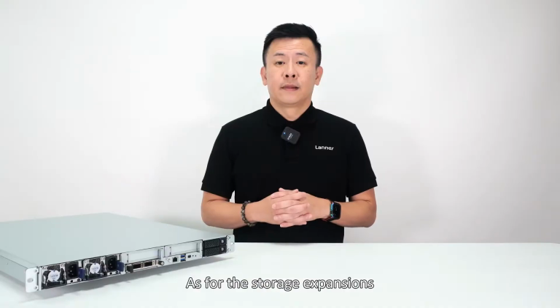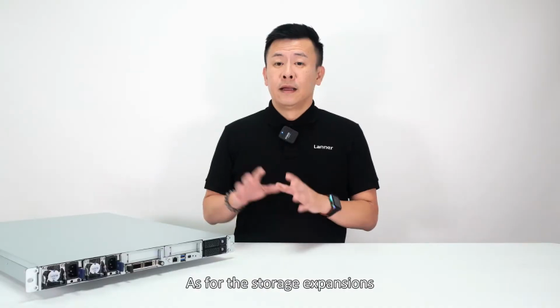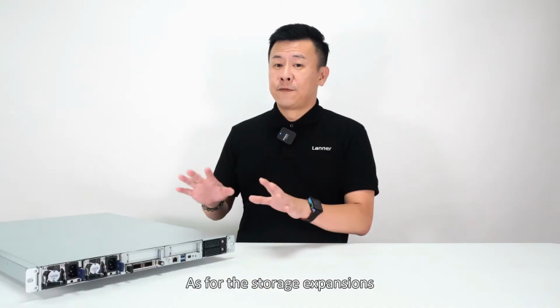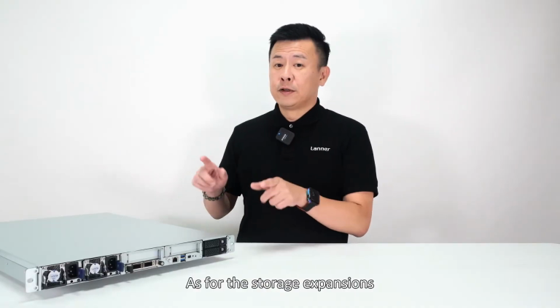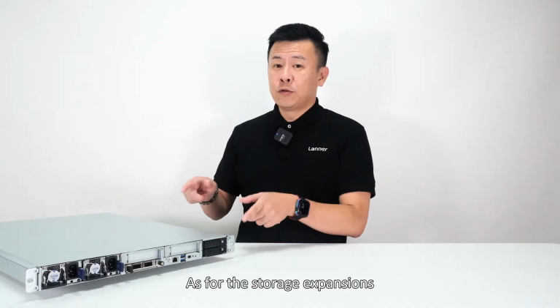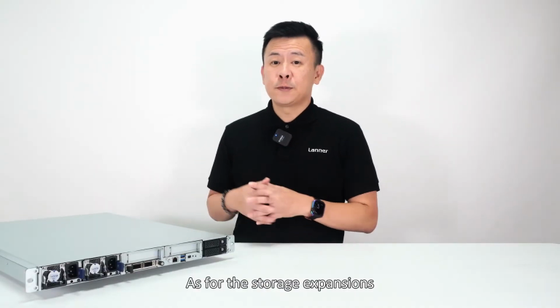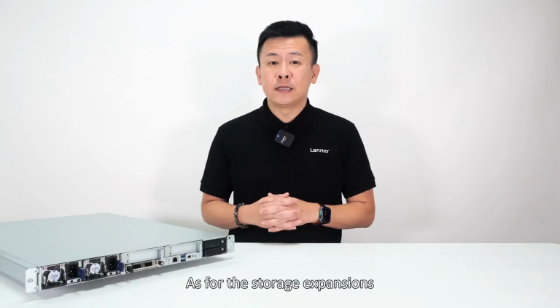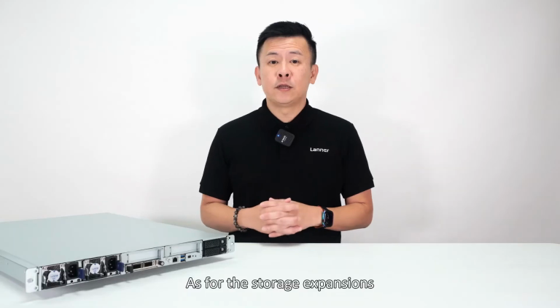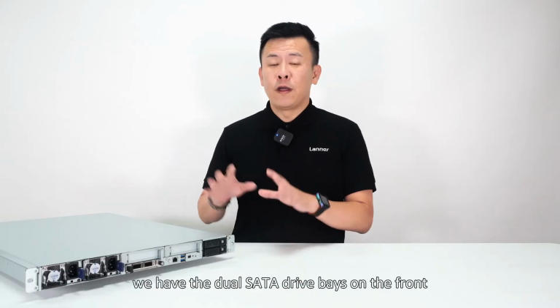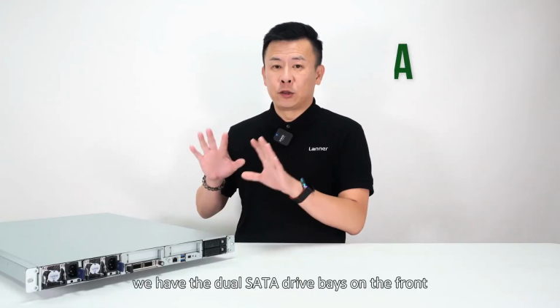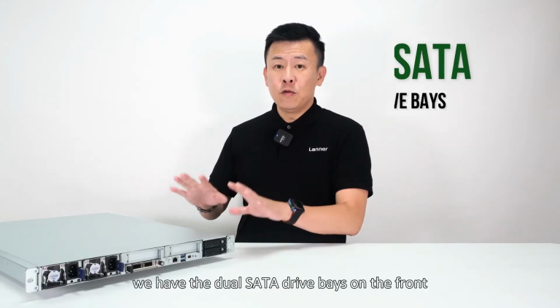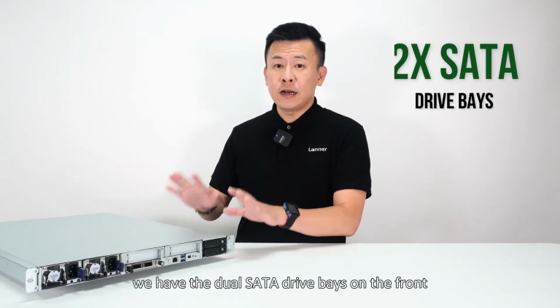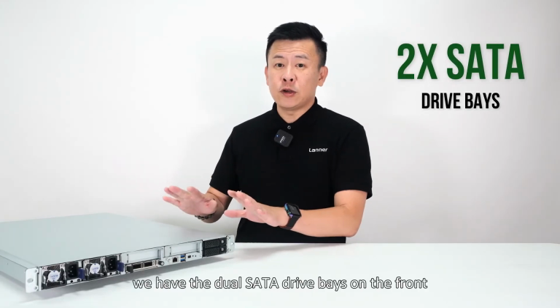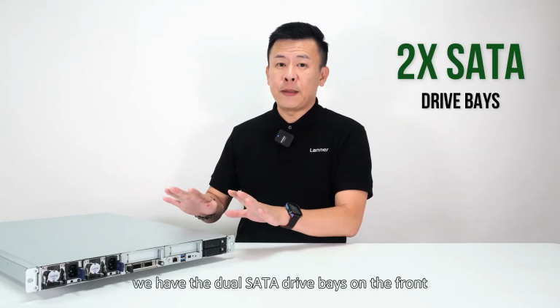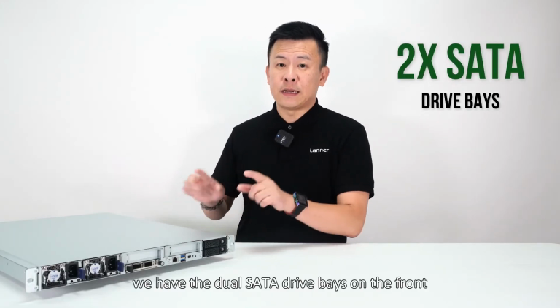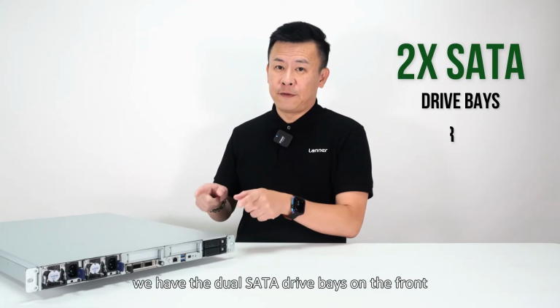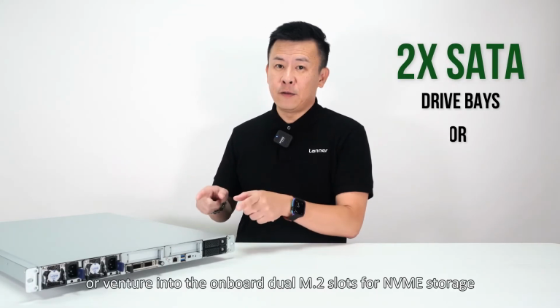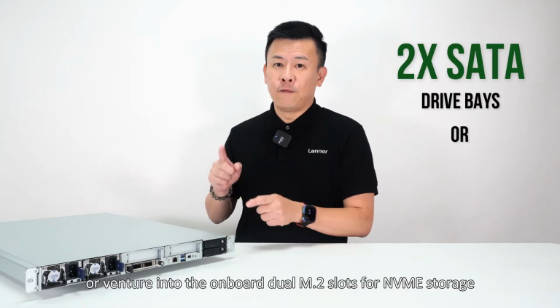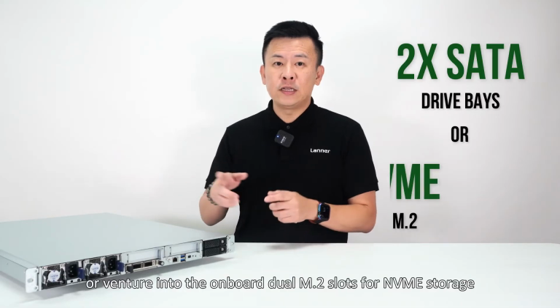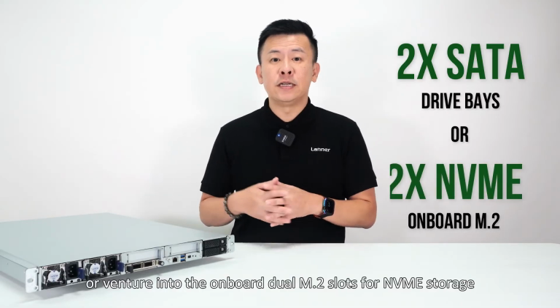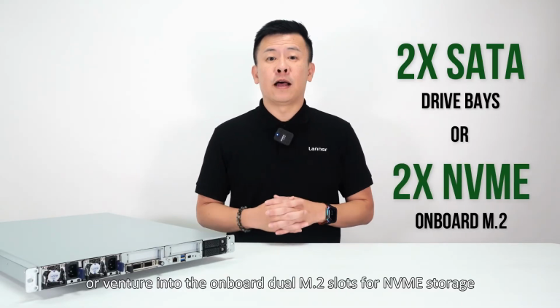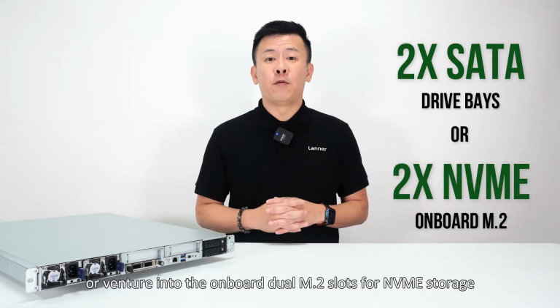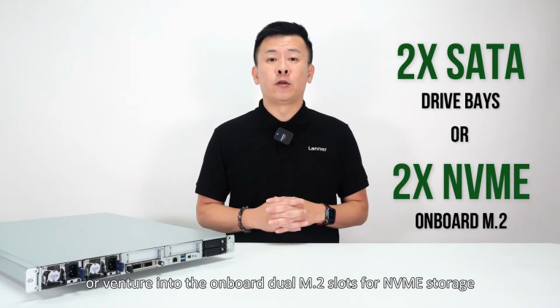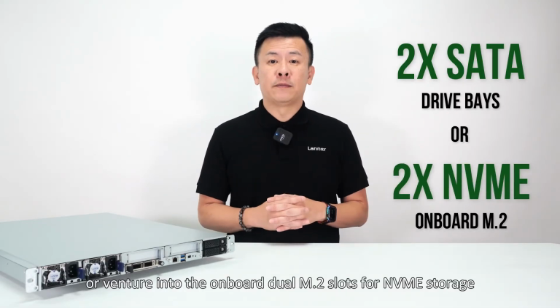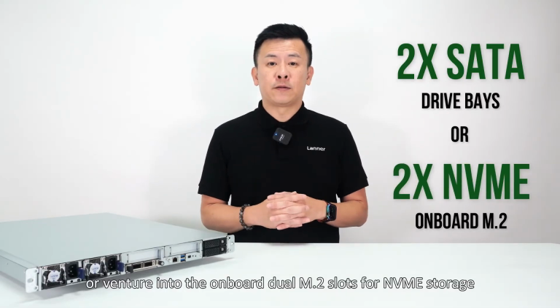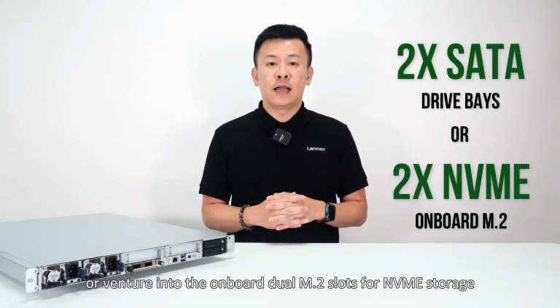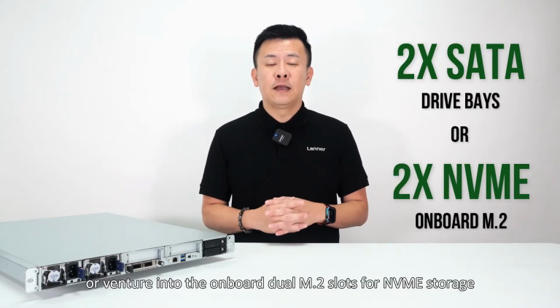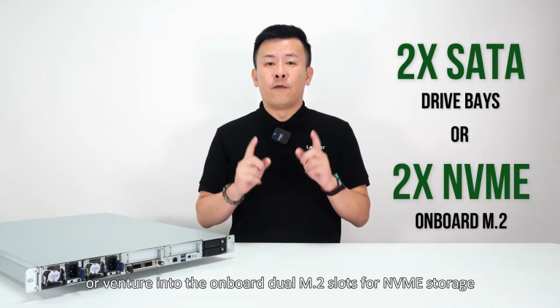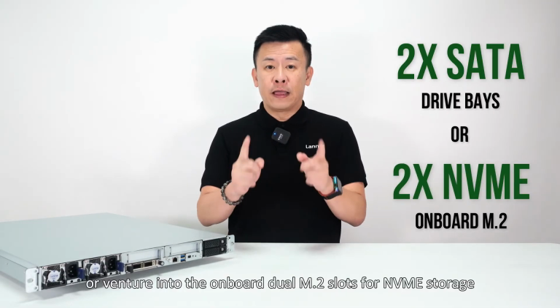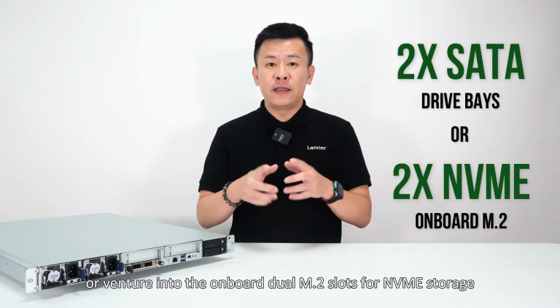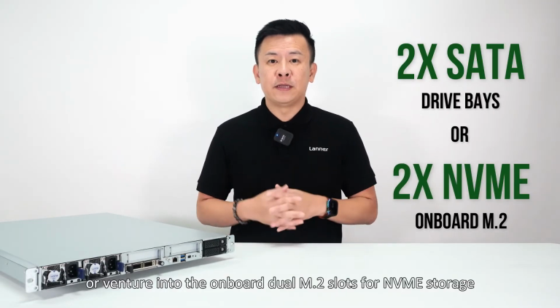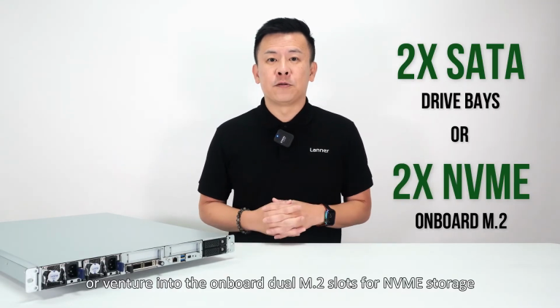As for storage expansion, we have a dual hot-swap drive bay on the front, or venture into the onboard dual M.2 slots for NVMe storage.